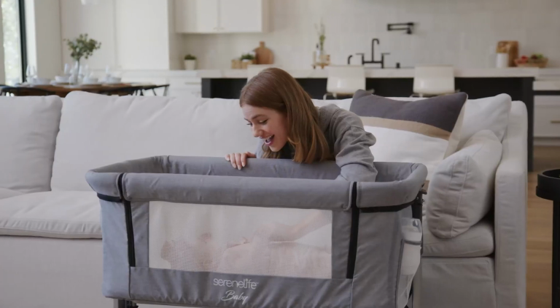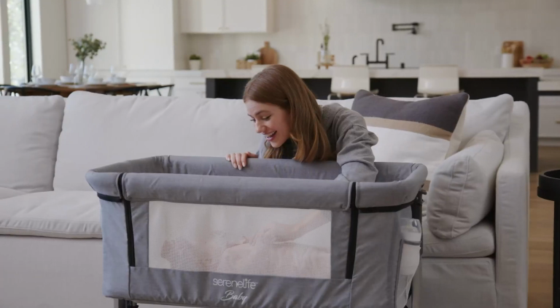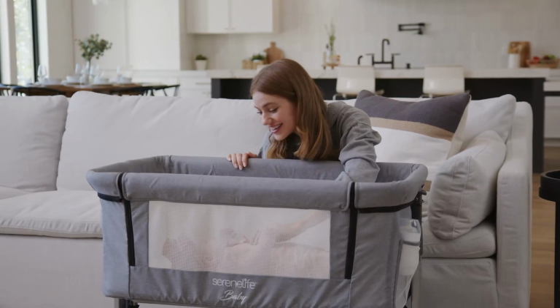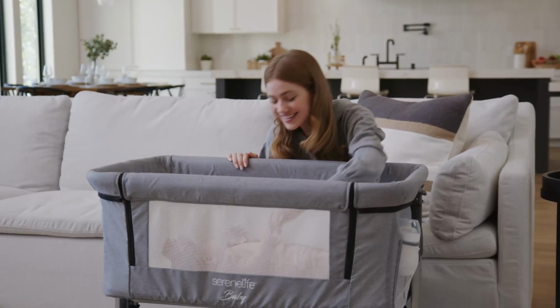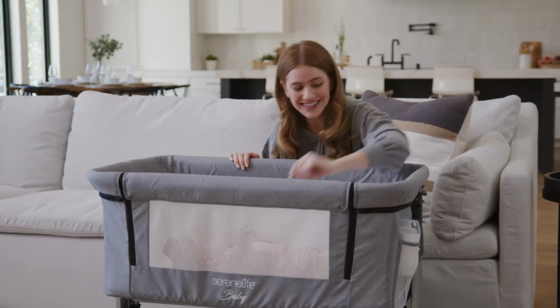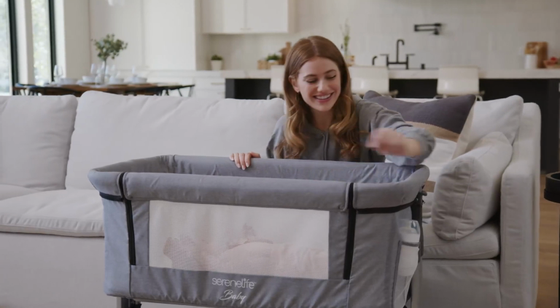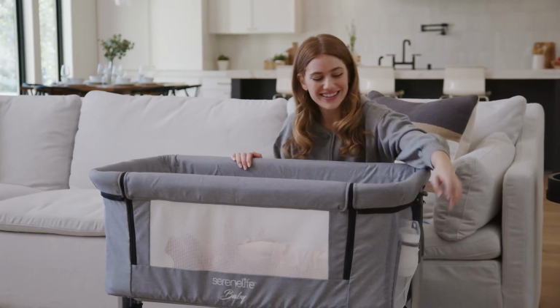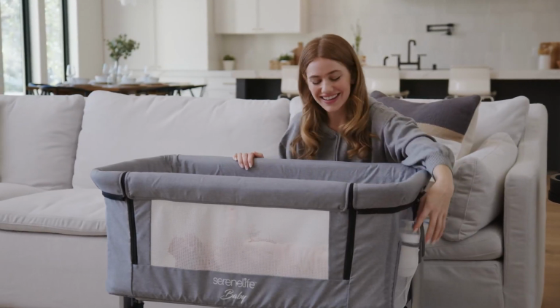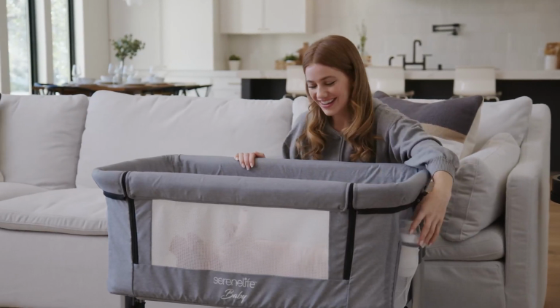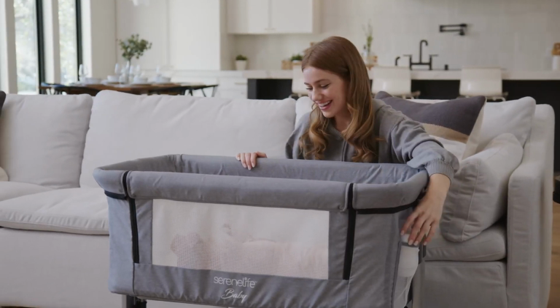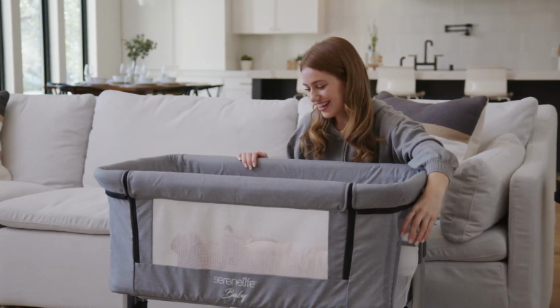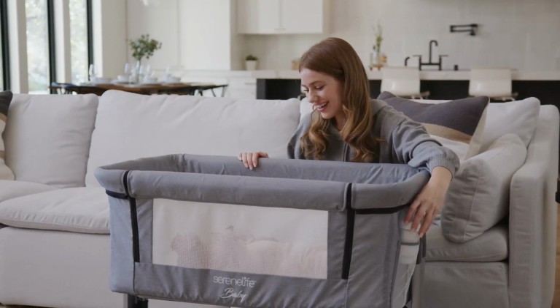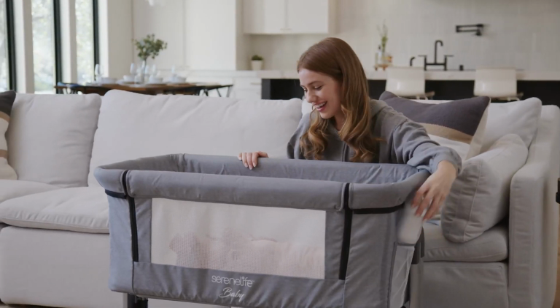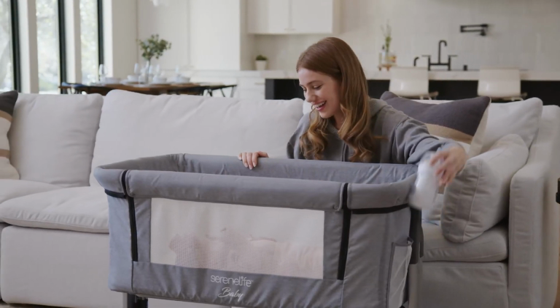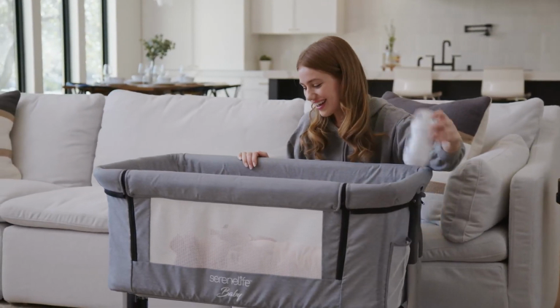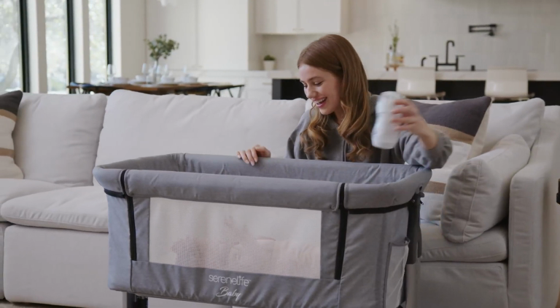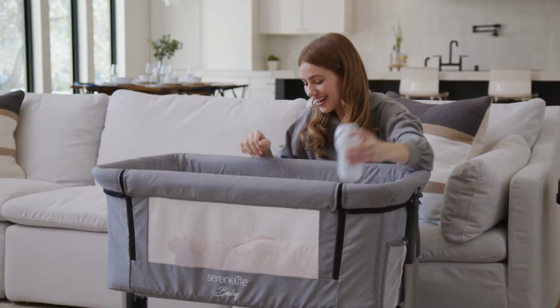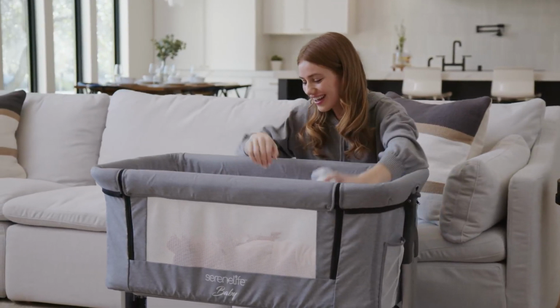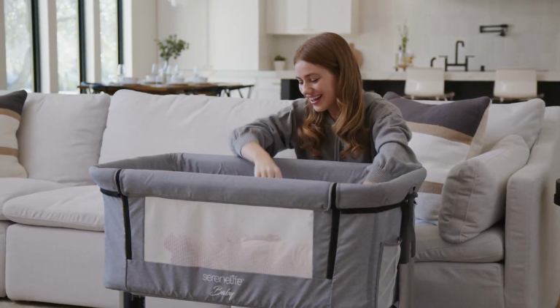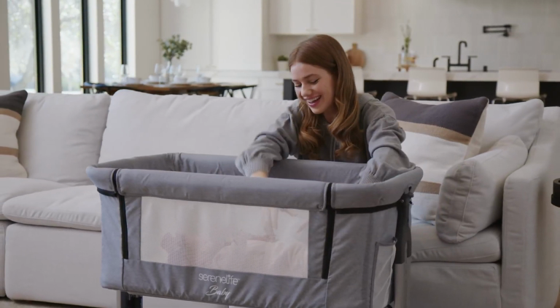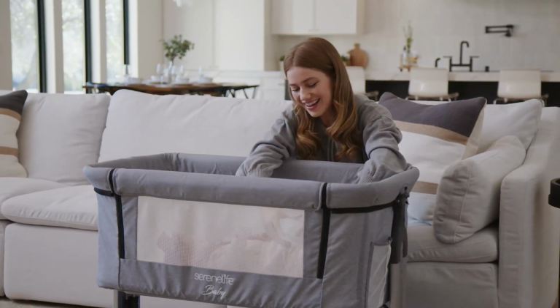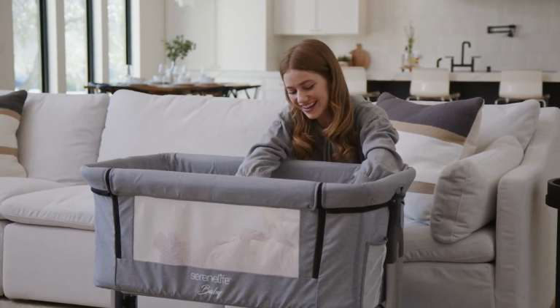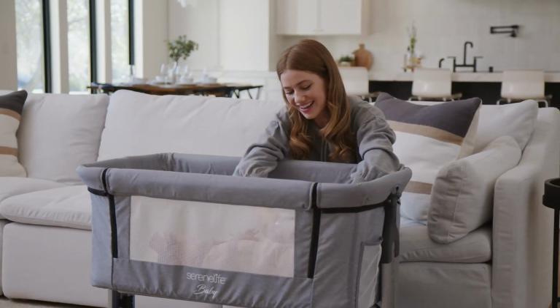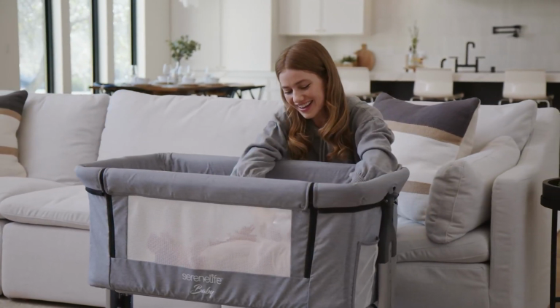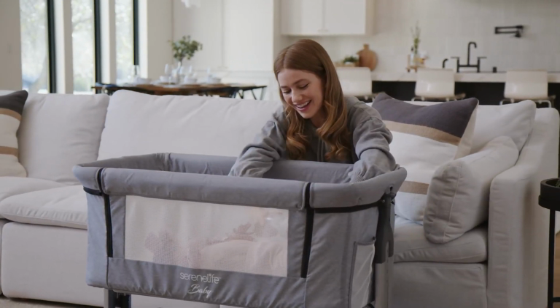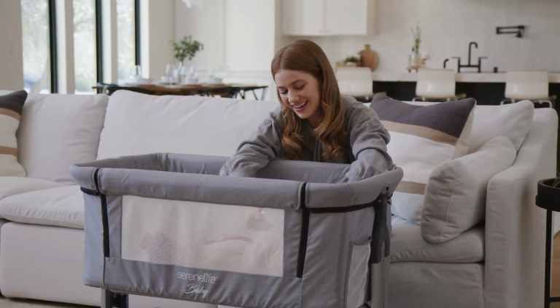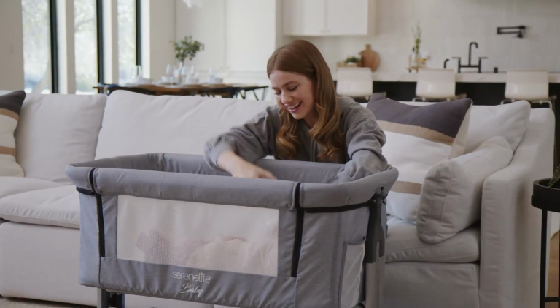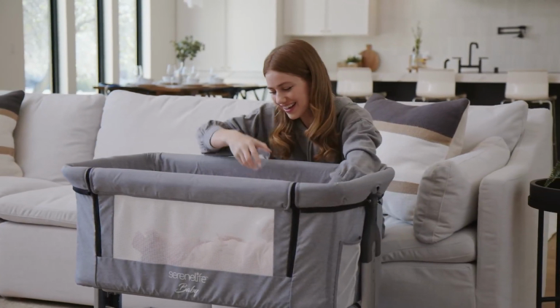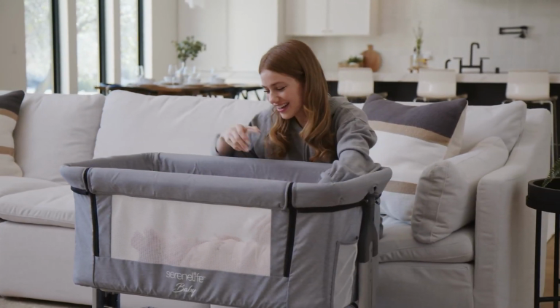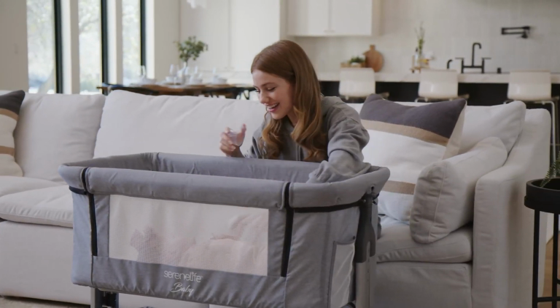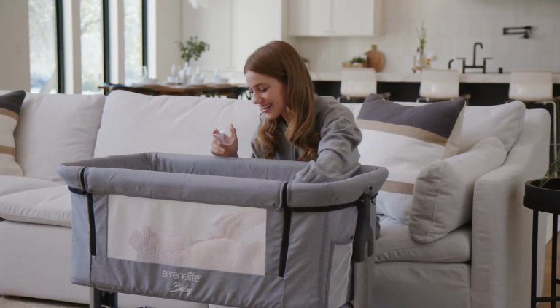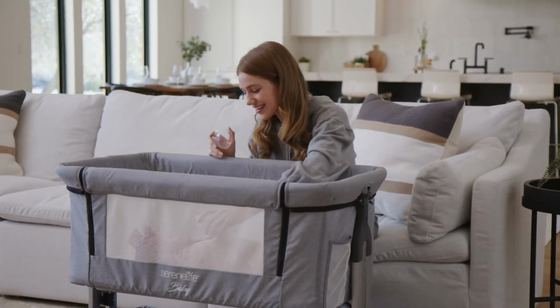Equipped with a mesh pocket for your baby bottle, makes feeding easier when traveling or at the park.